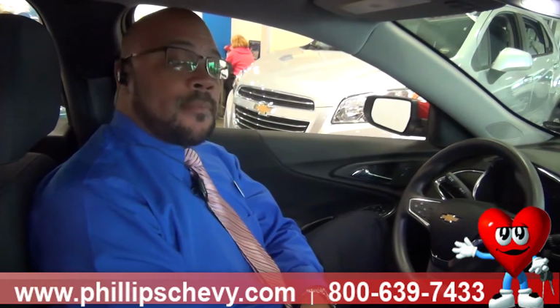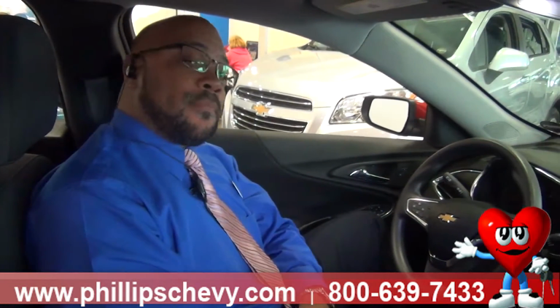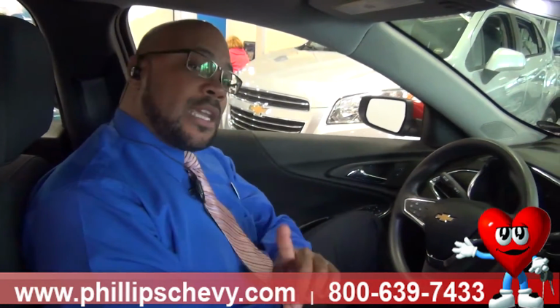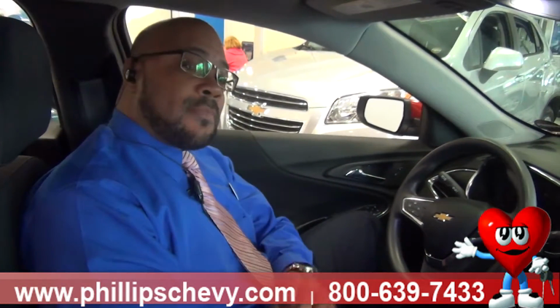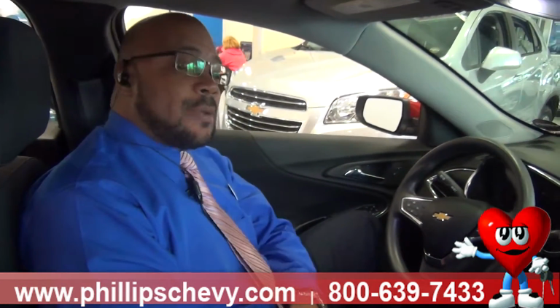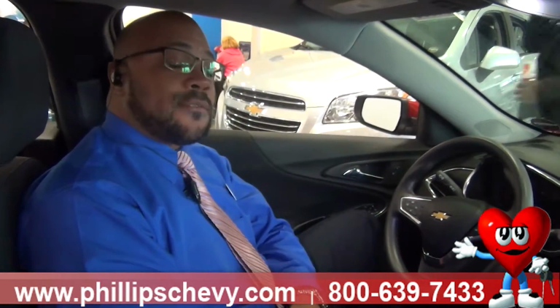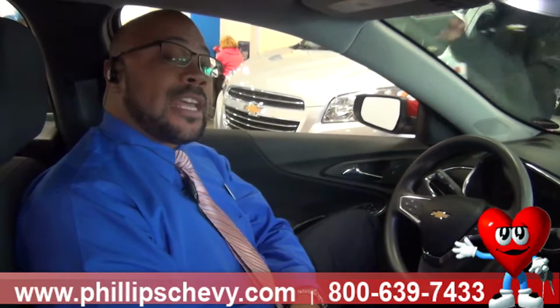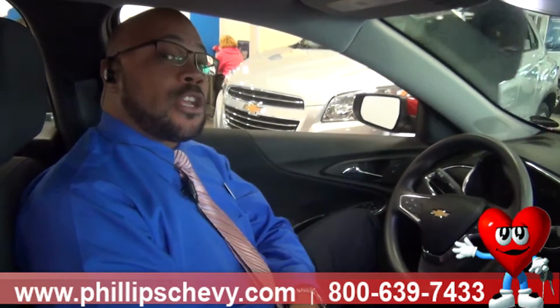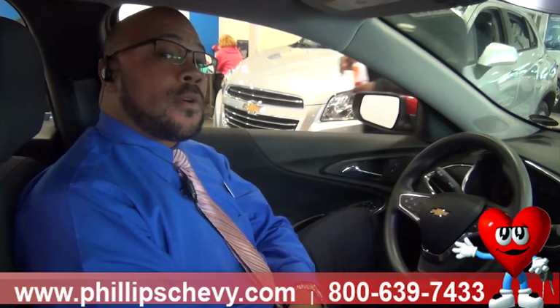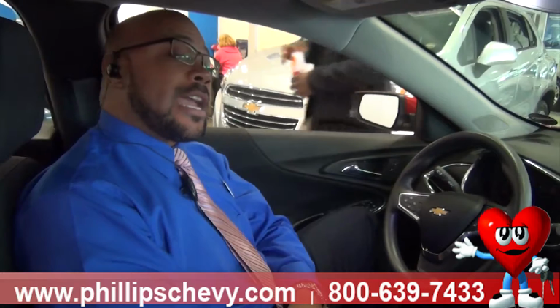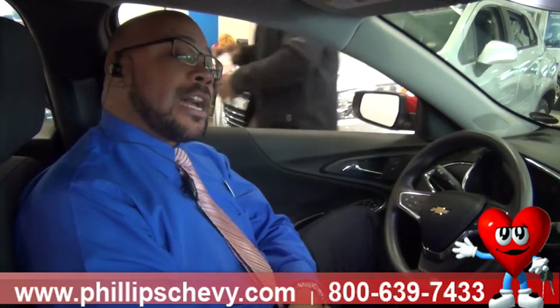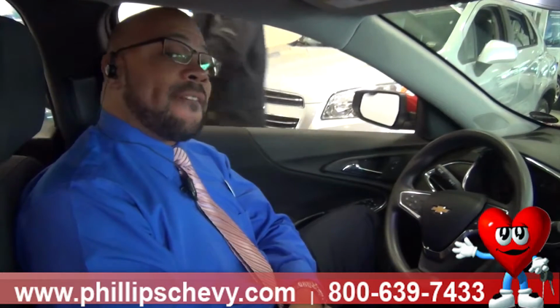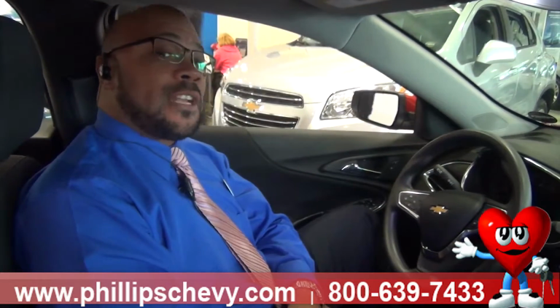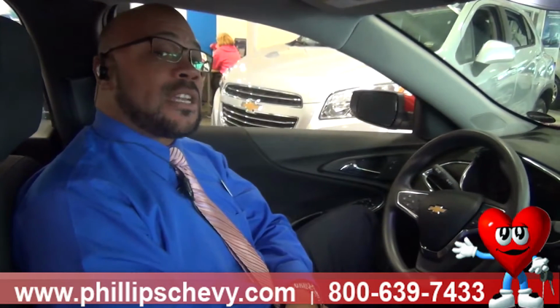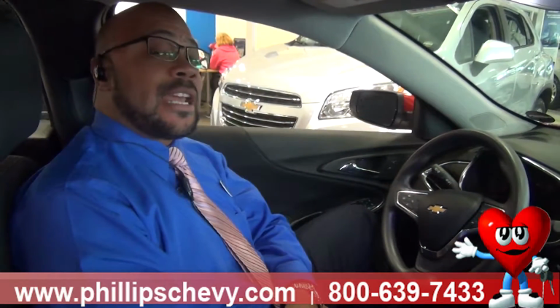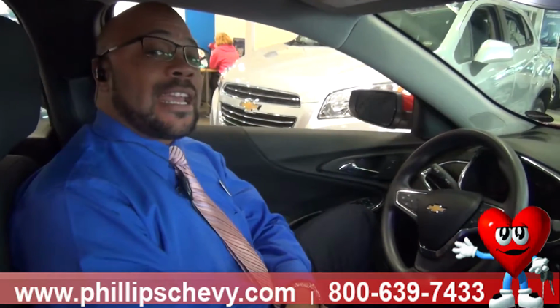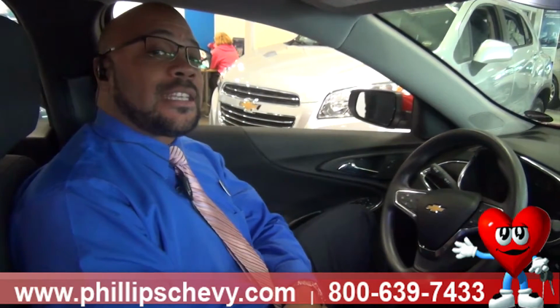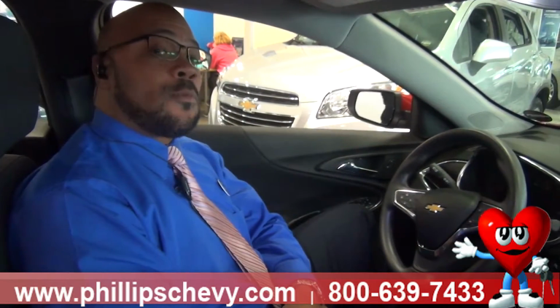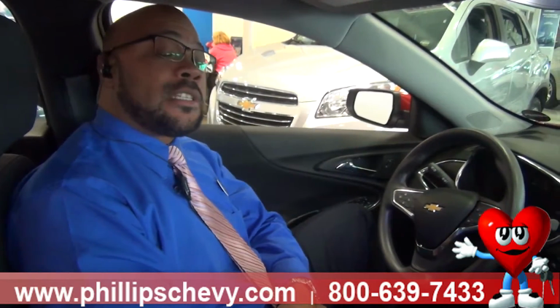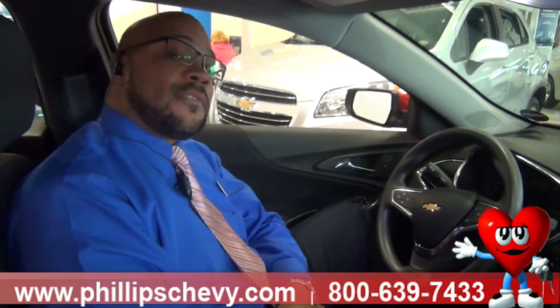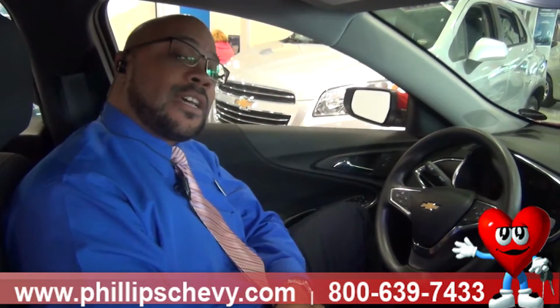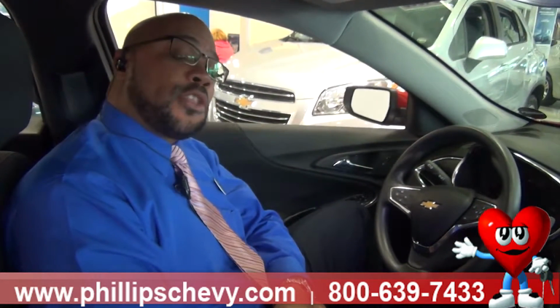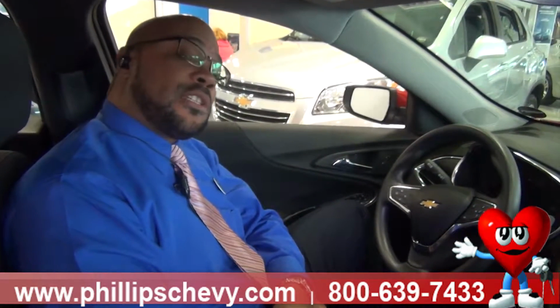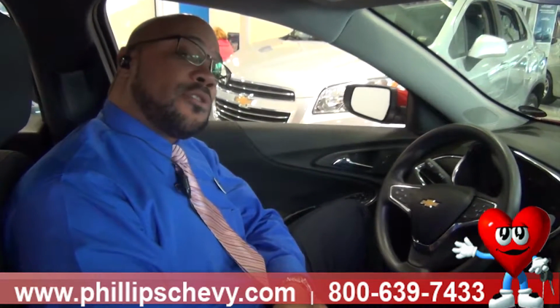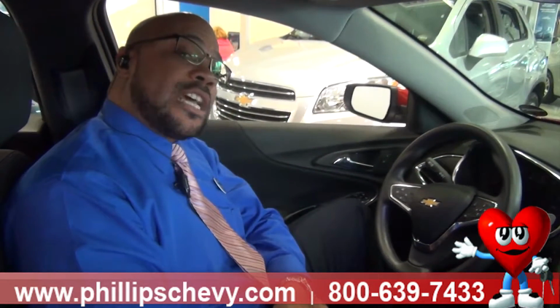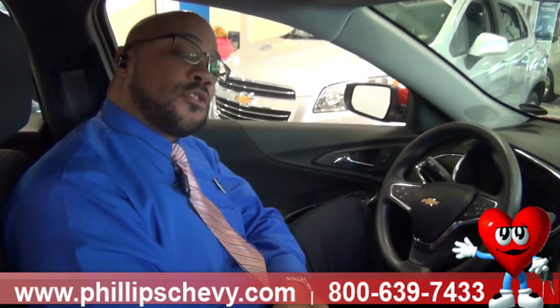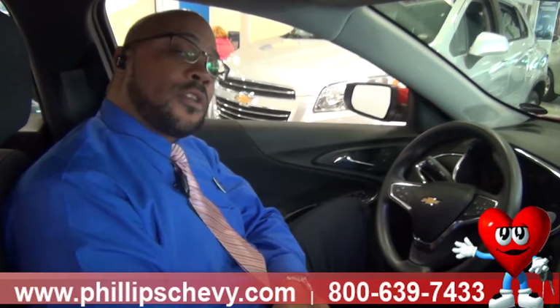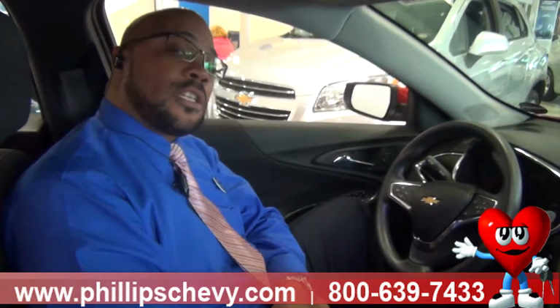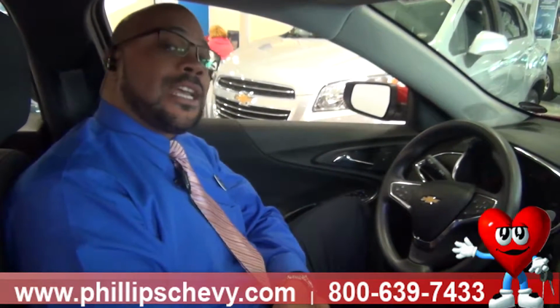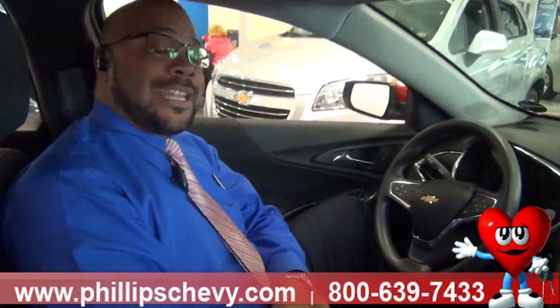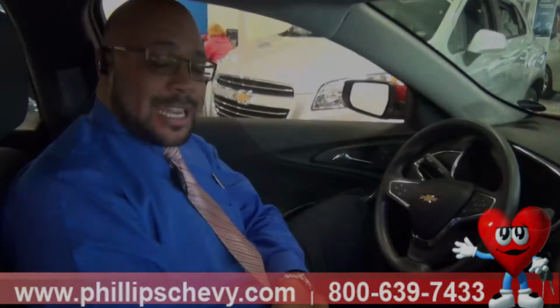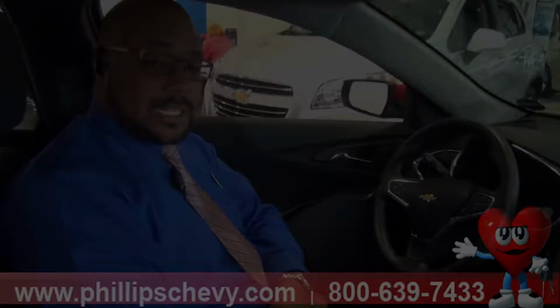Again, my name is Fernando and I'm at Phillips Chevrolet Lansing at 17730 South Torrance in Lansing.